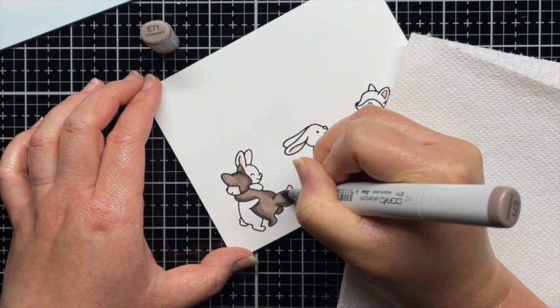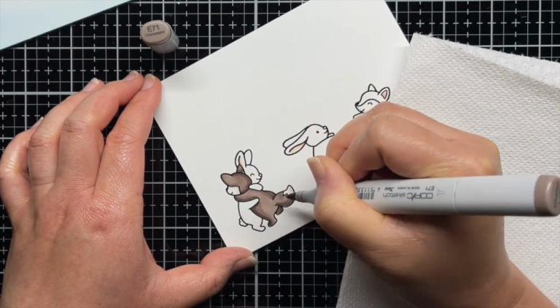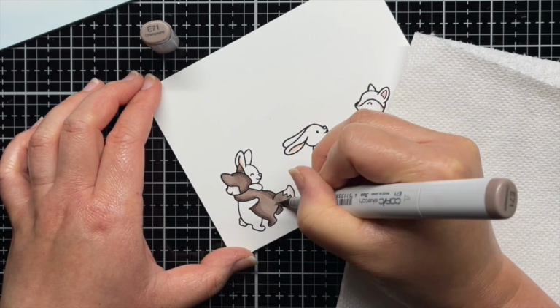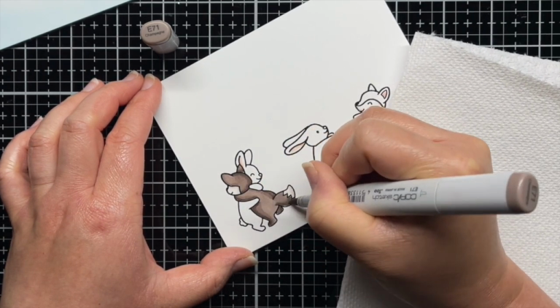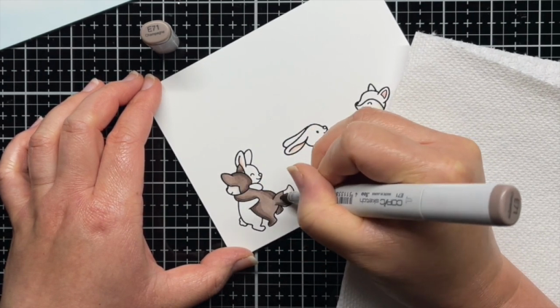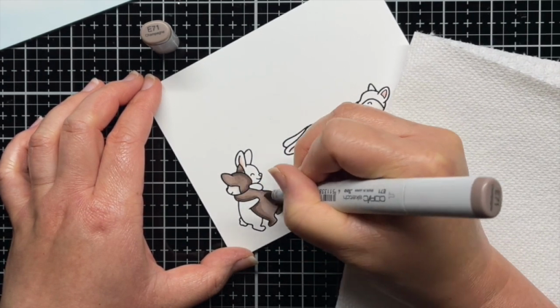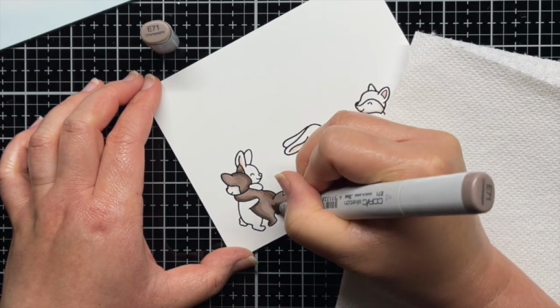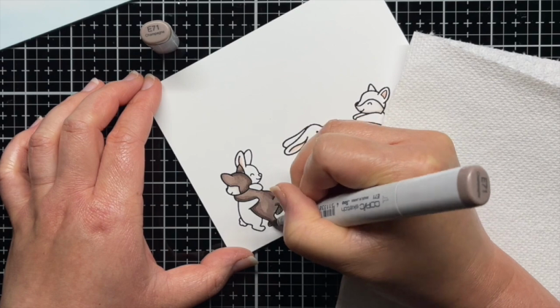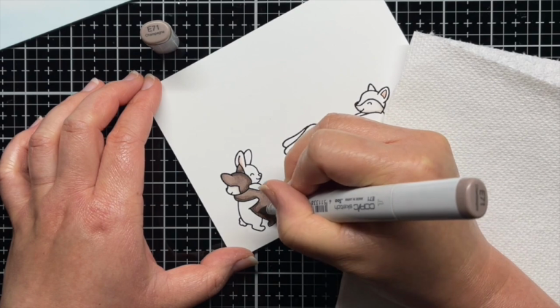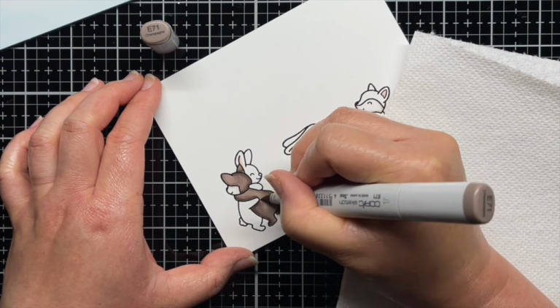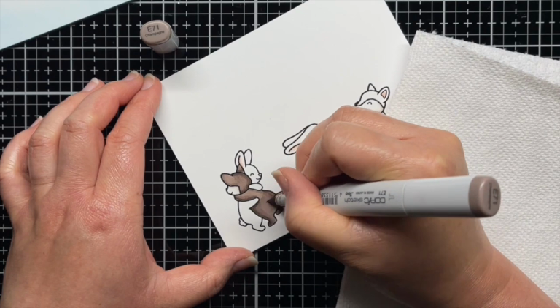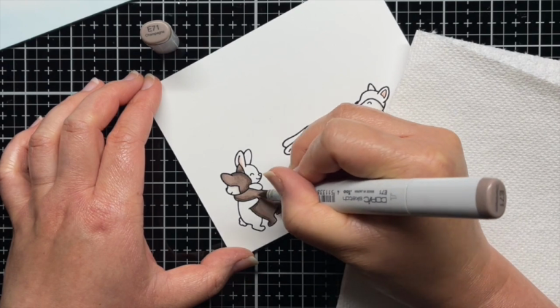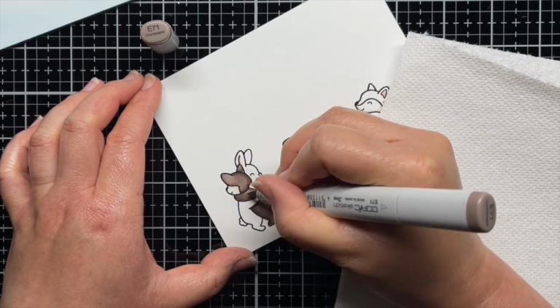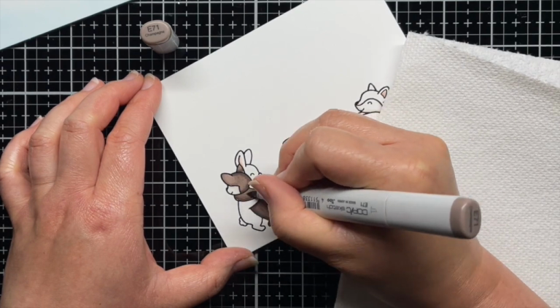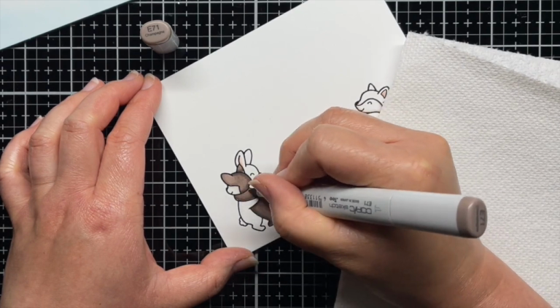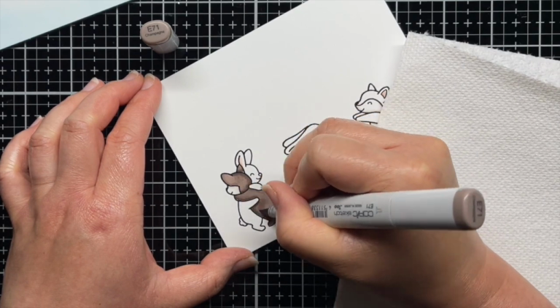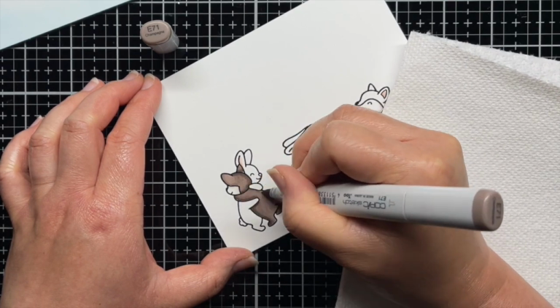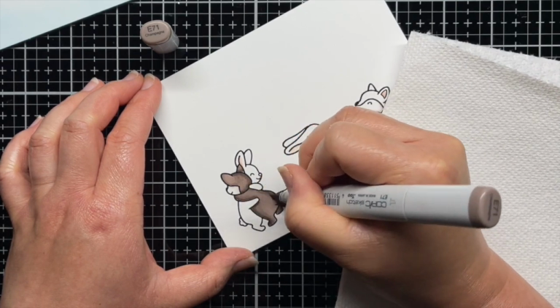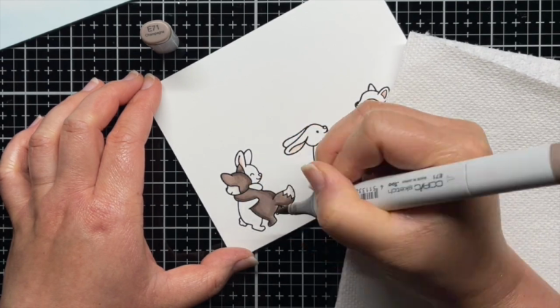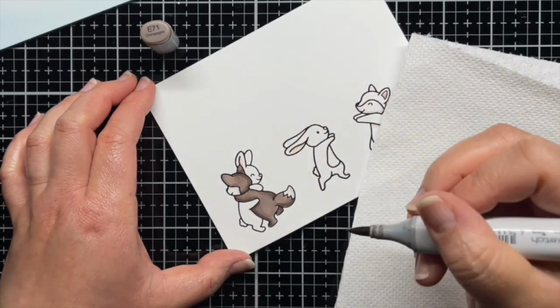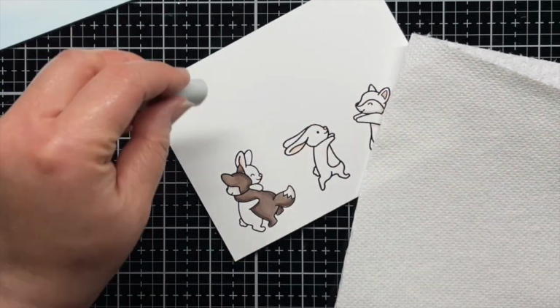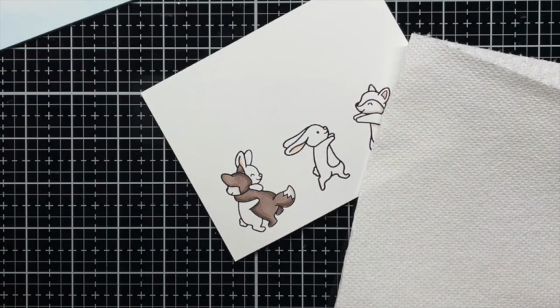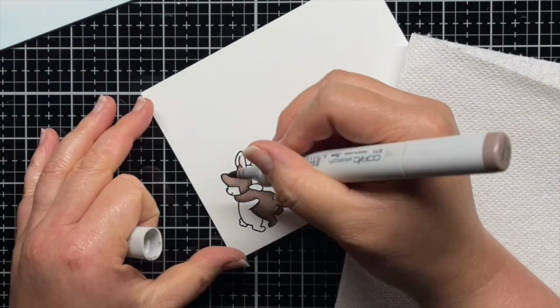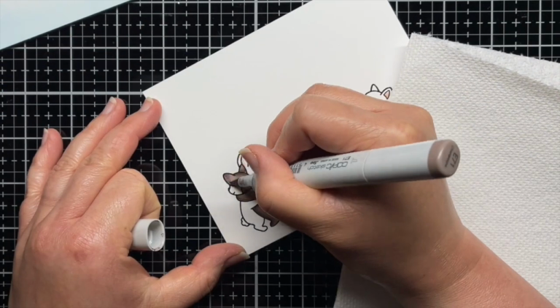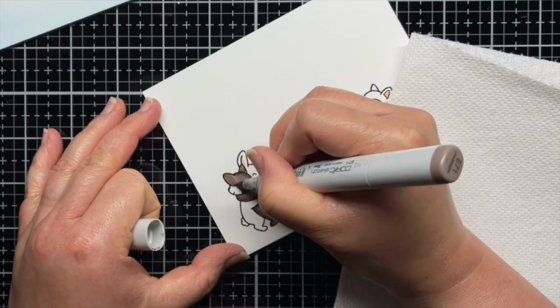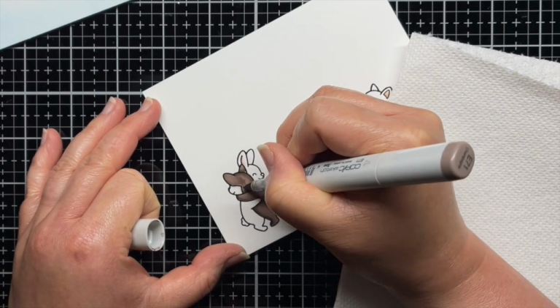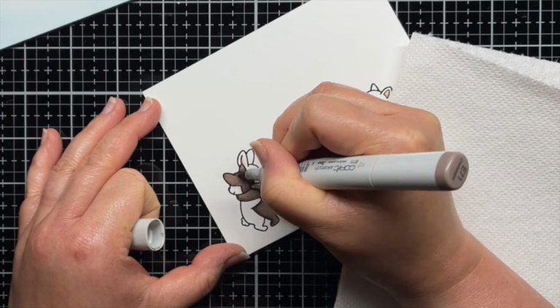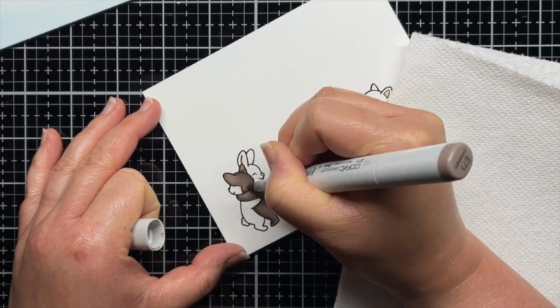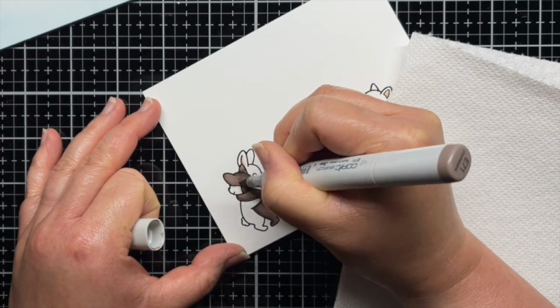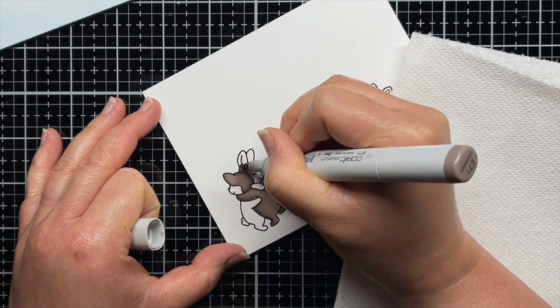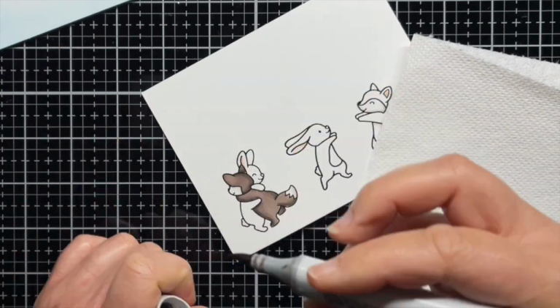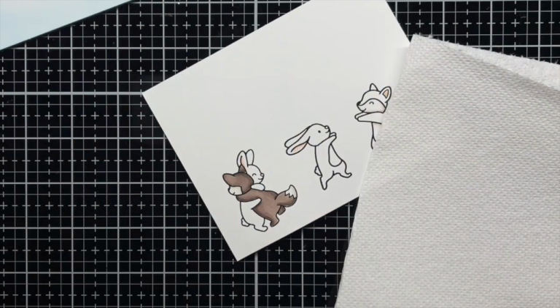Then I repeat the process for my bunny. Once I'm finished coloring, I die cut them with the coordinating dies.